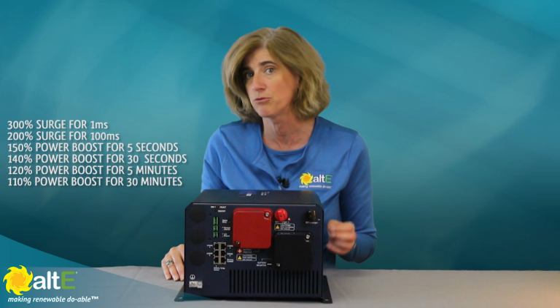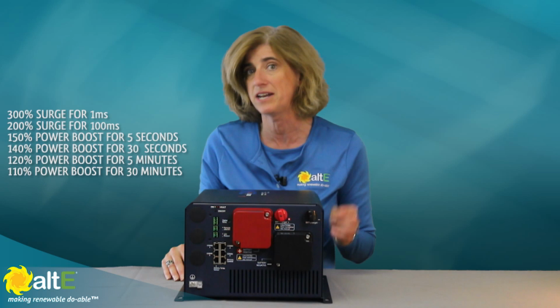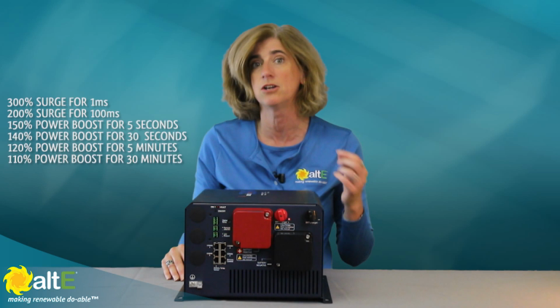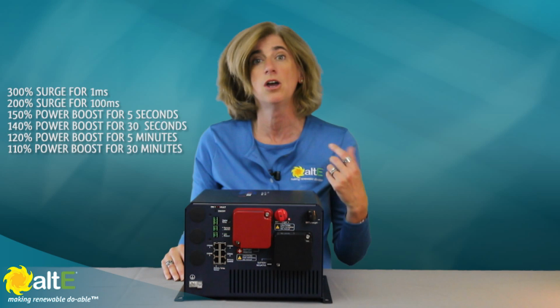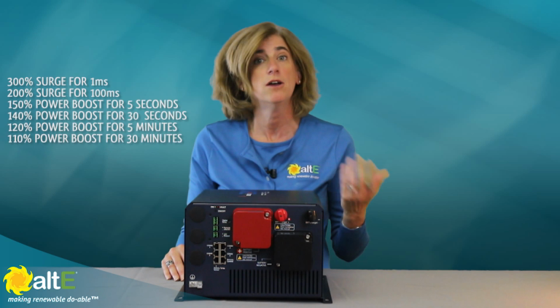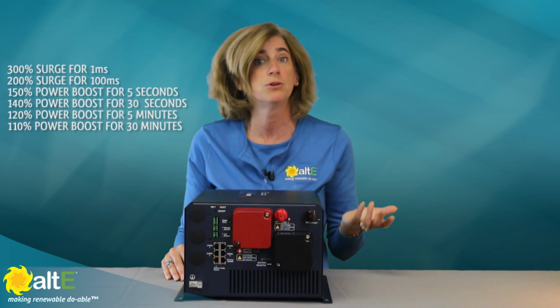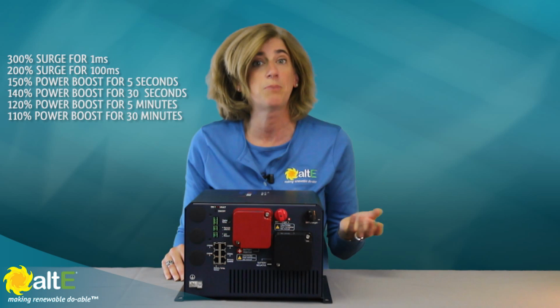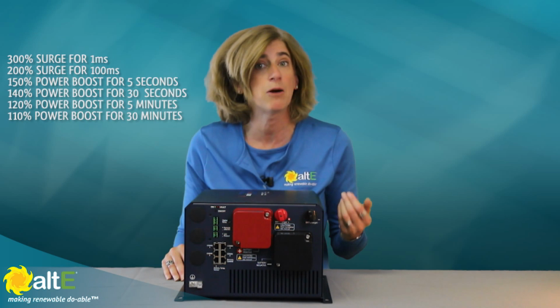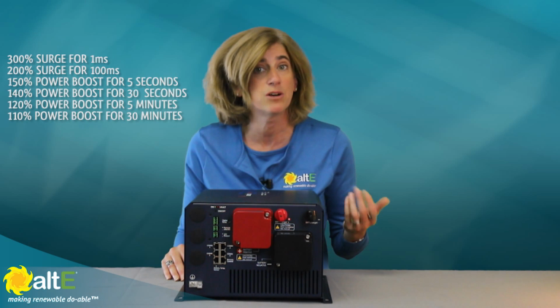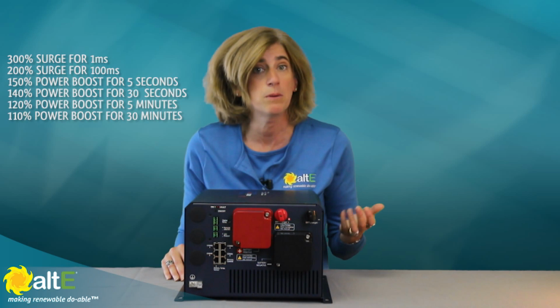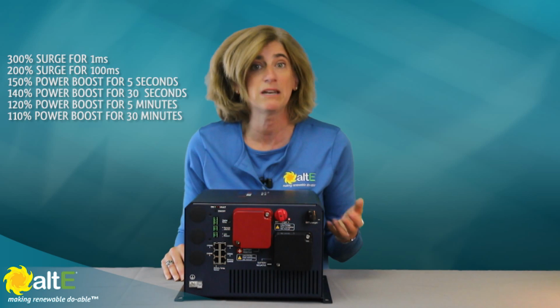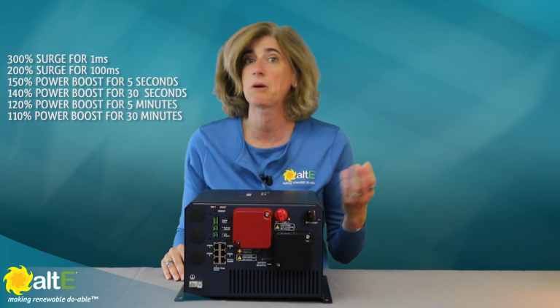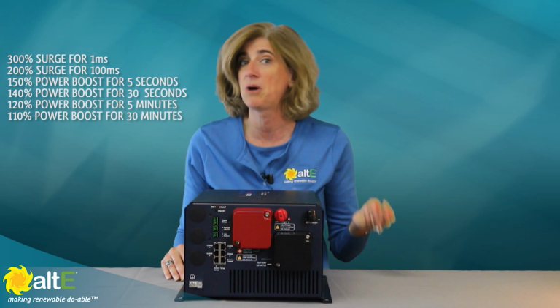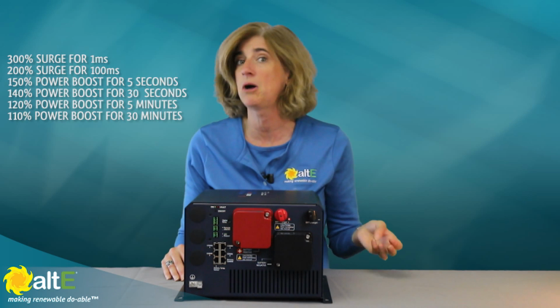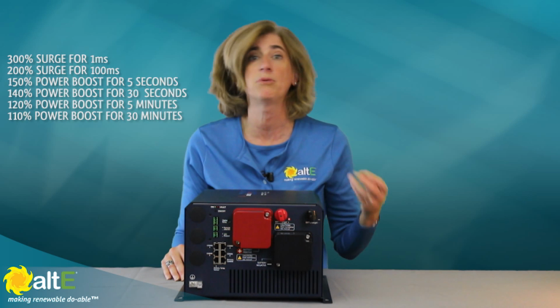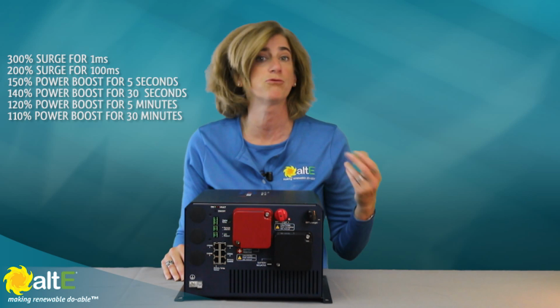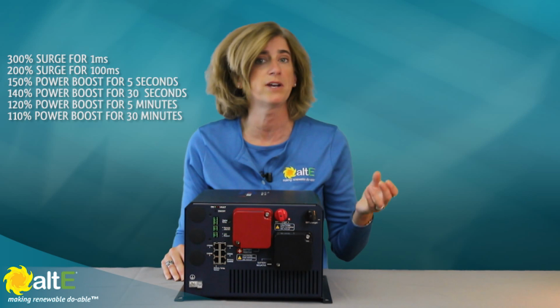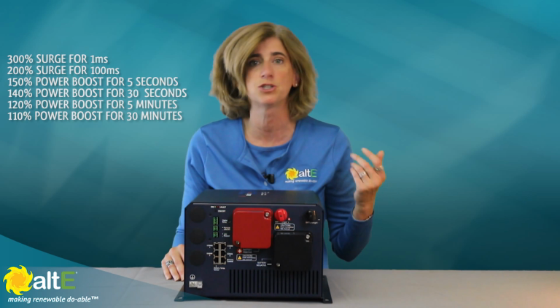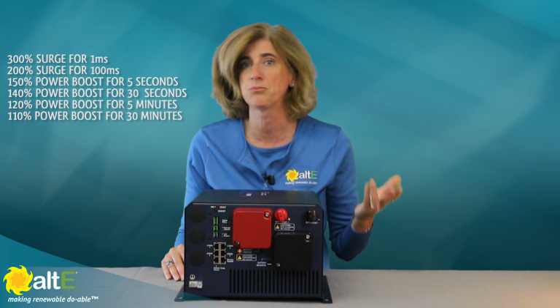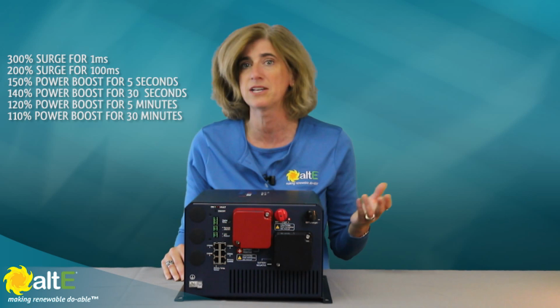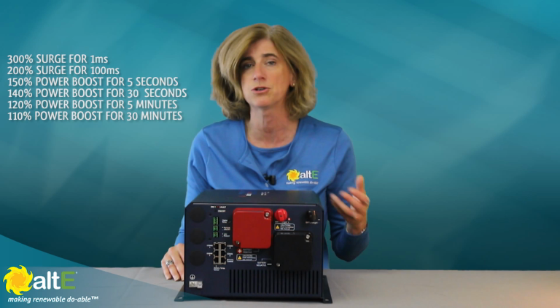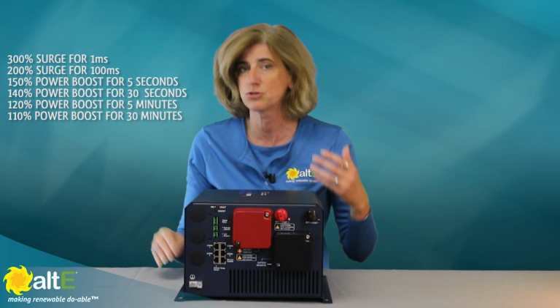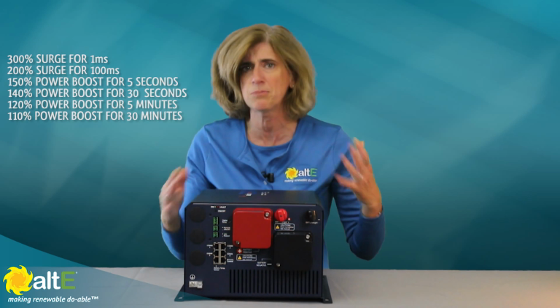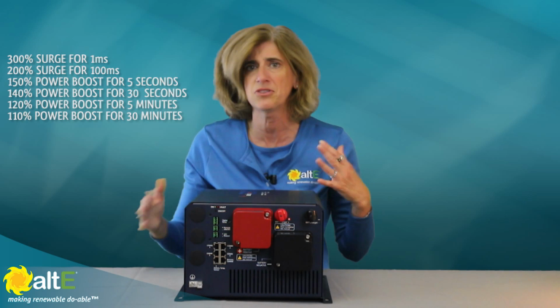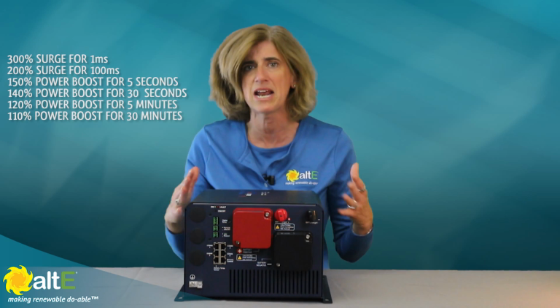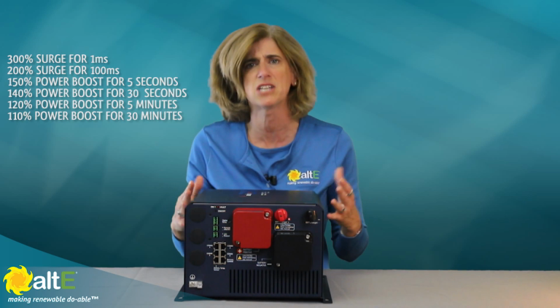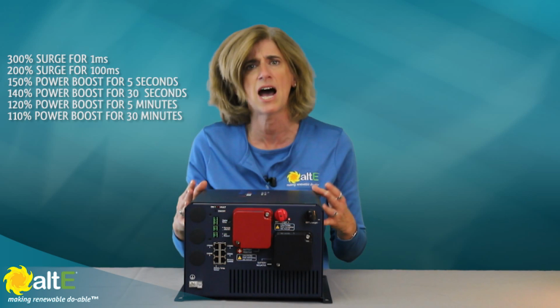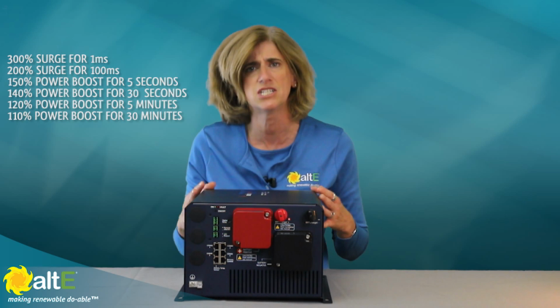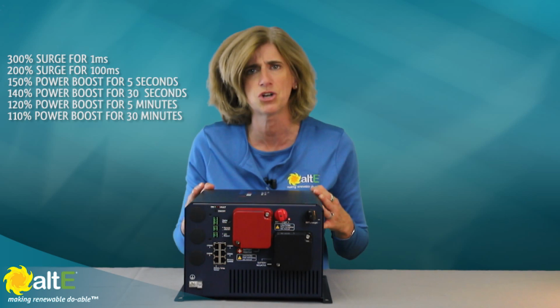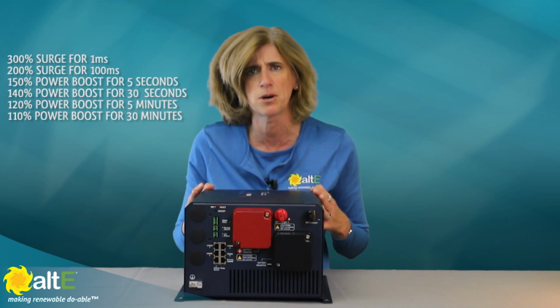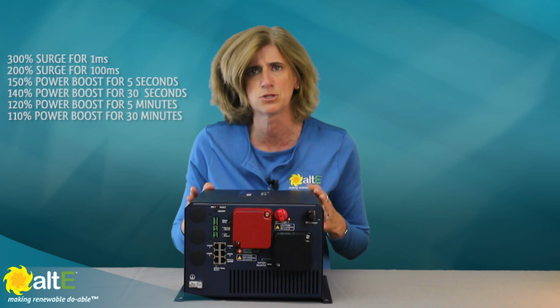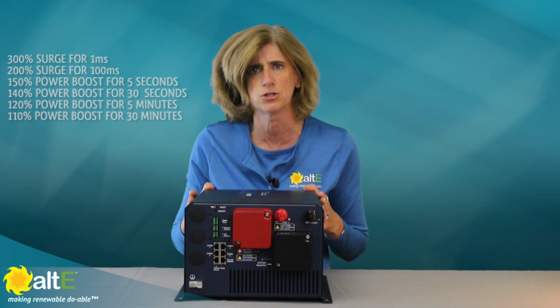All of the EVO models are able to handle momentary surge three times their continuous power rating to power equipment like a pump, a fridge, a compressor, or something that has a high start-up surge.